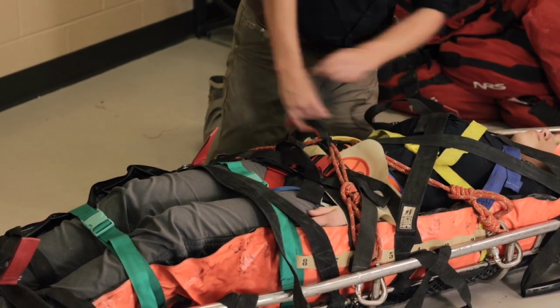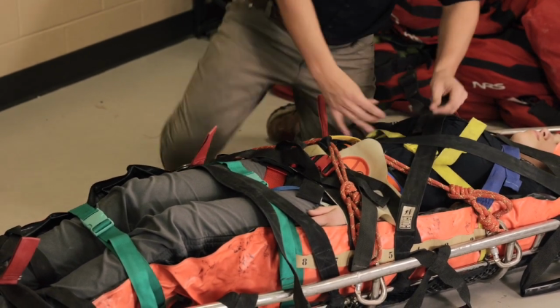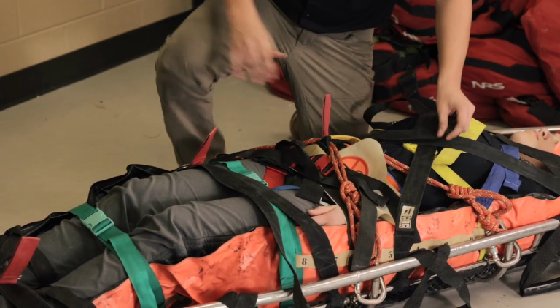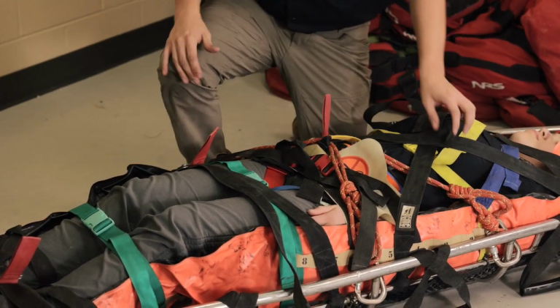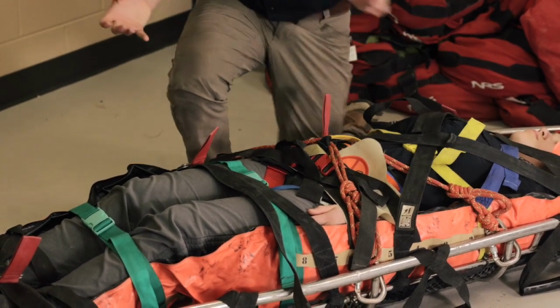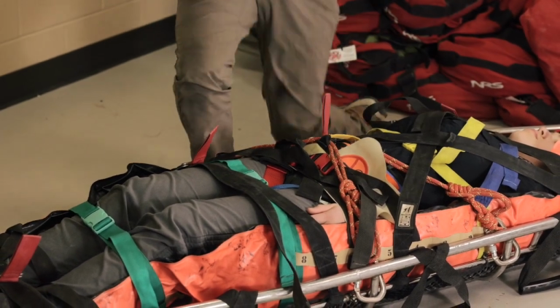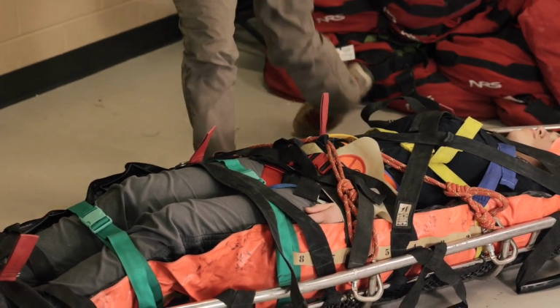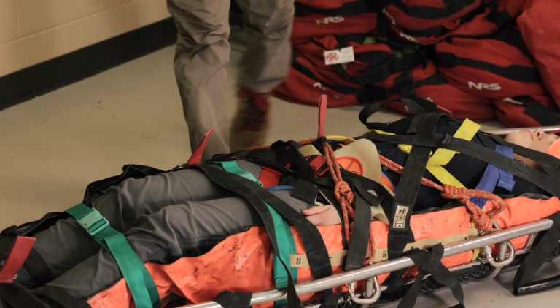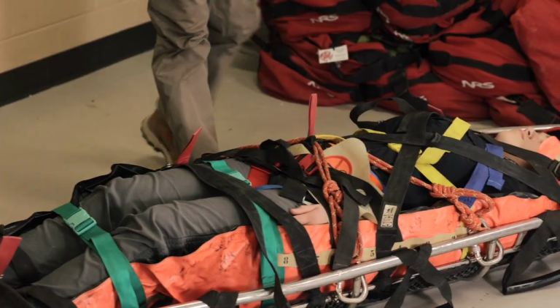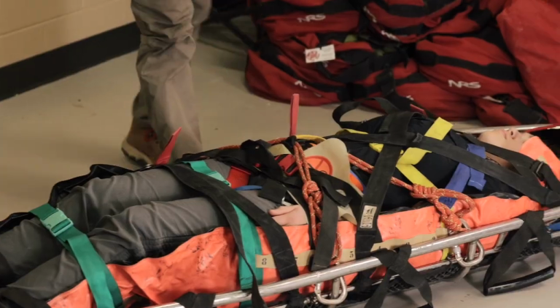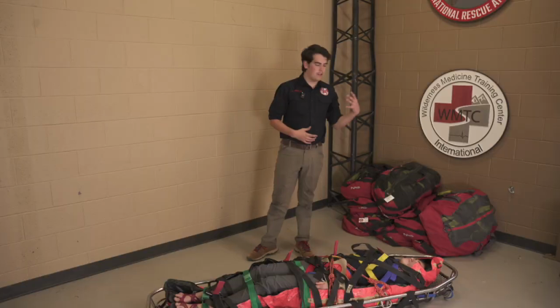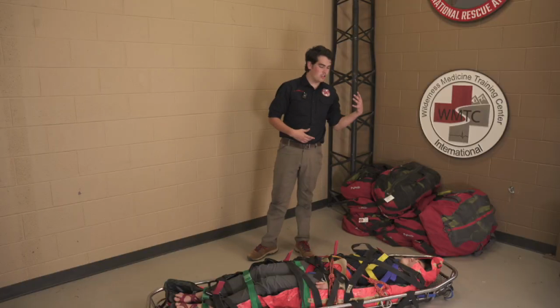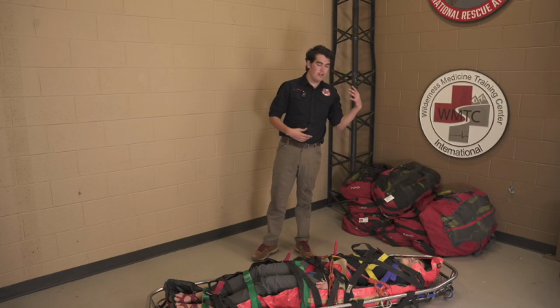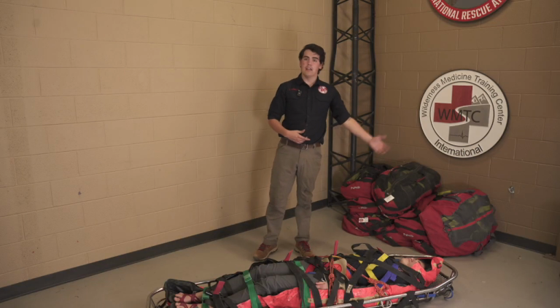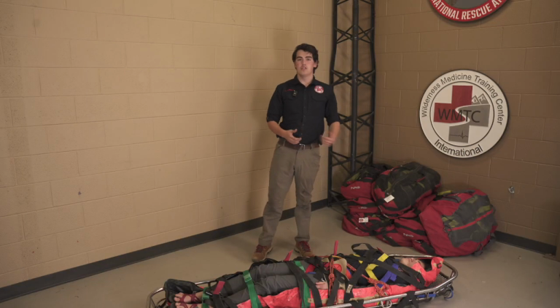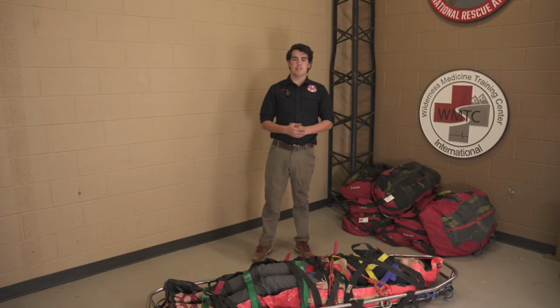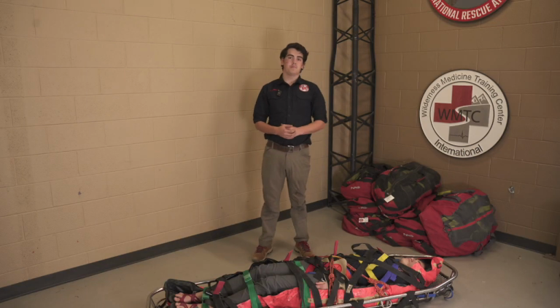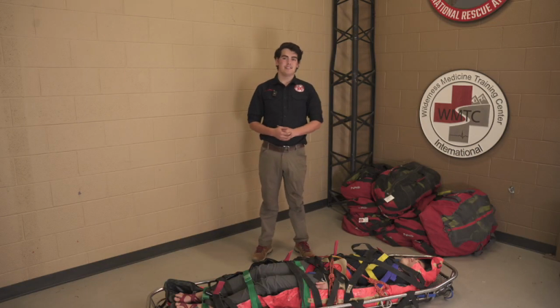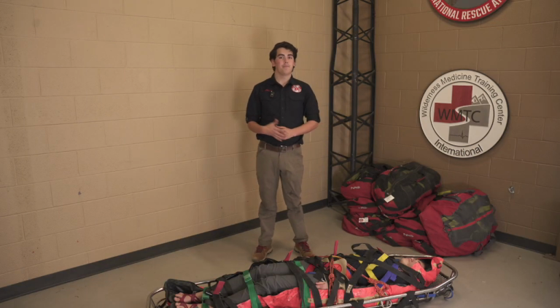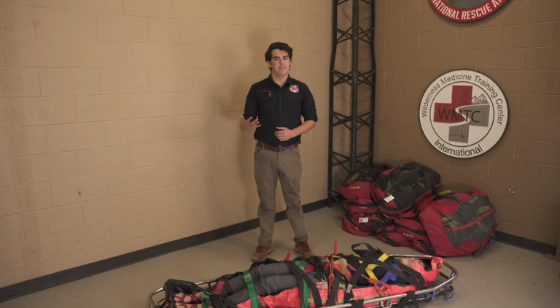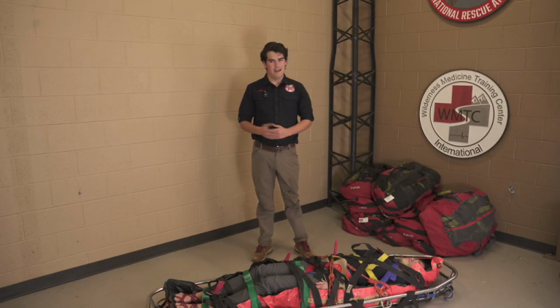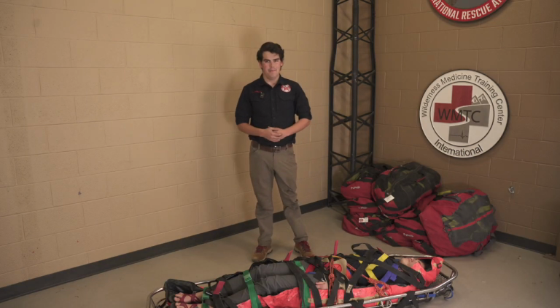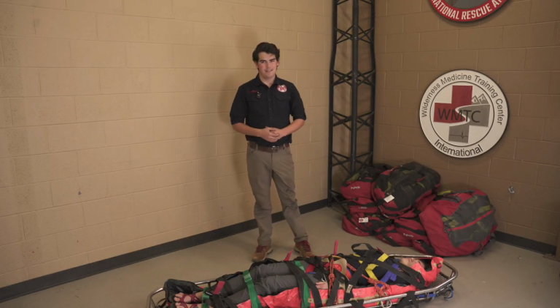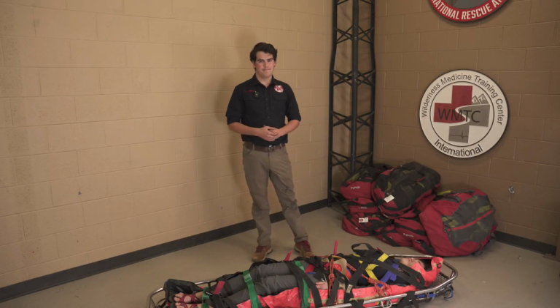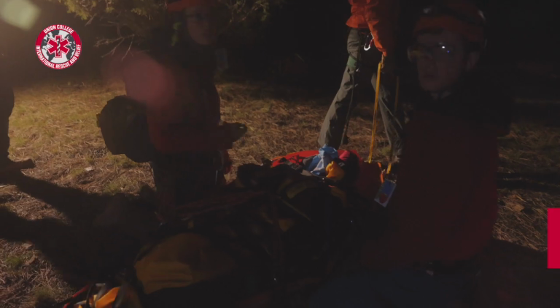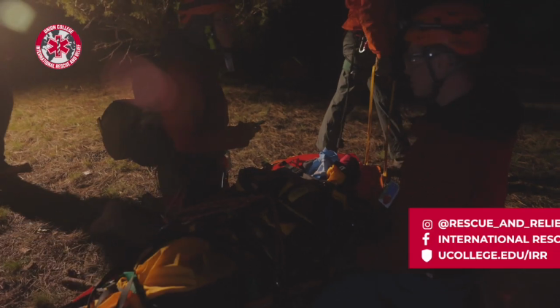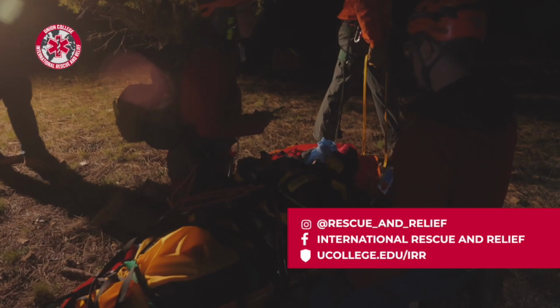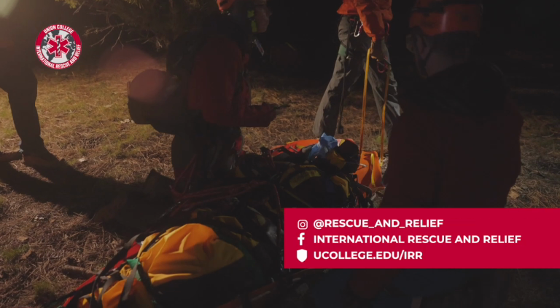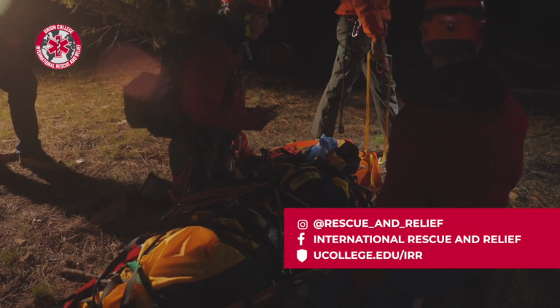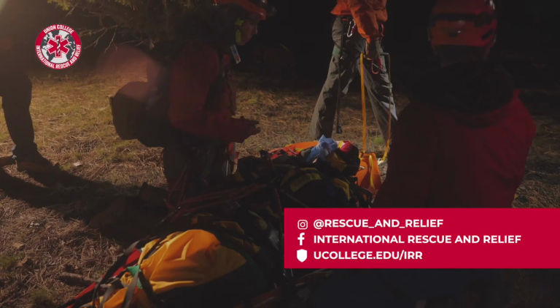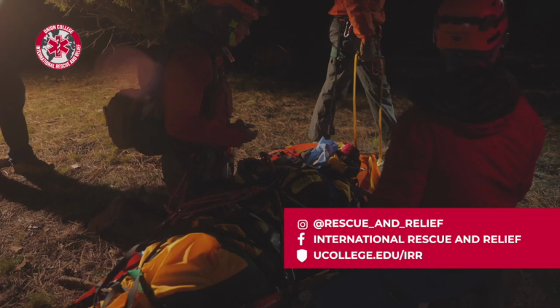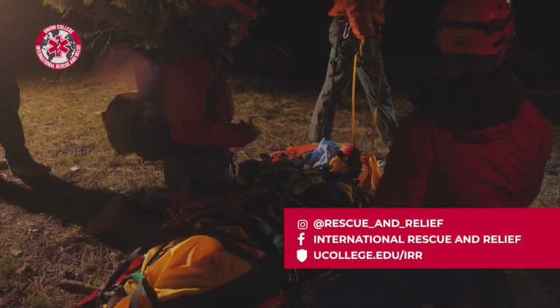And now you have successfully packaged a patient into a Stokes basket with a vac mat. And that's it.